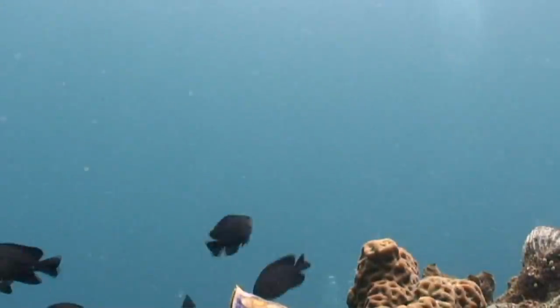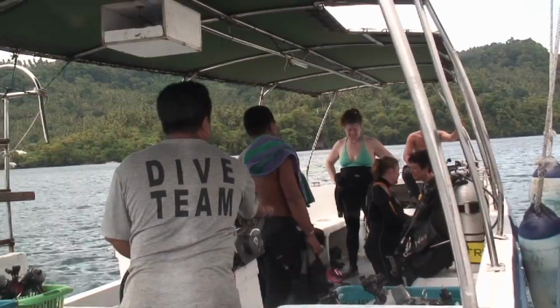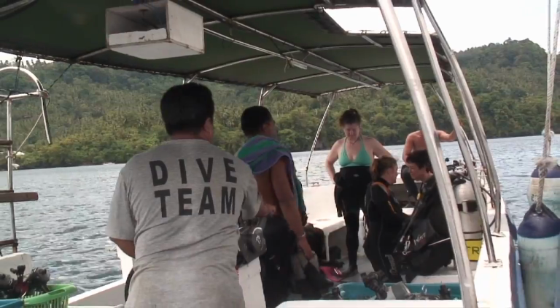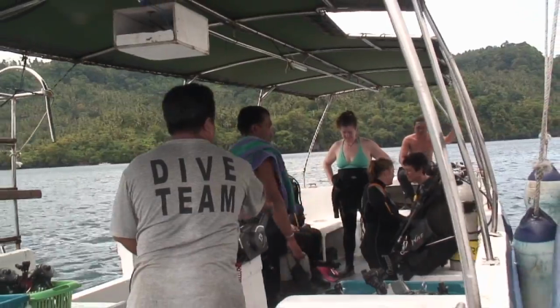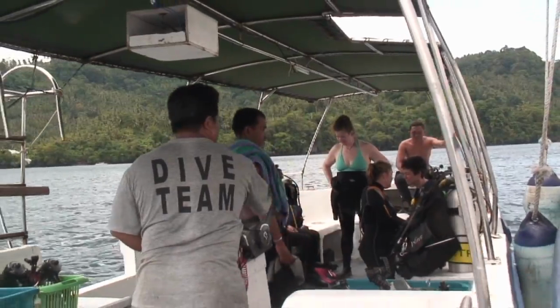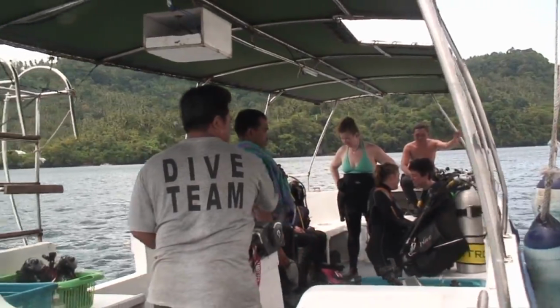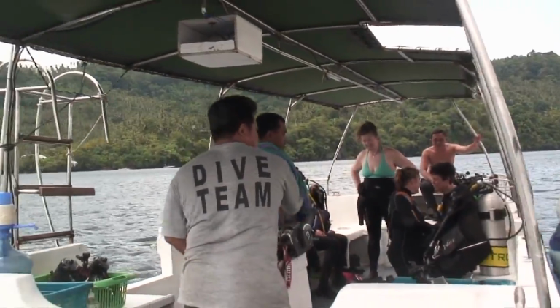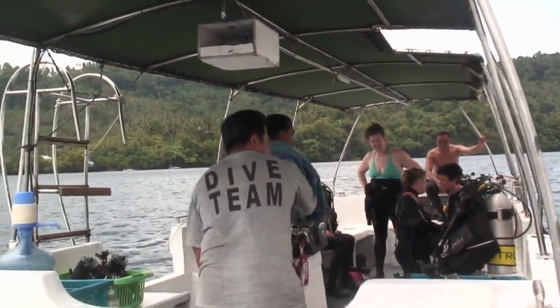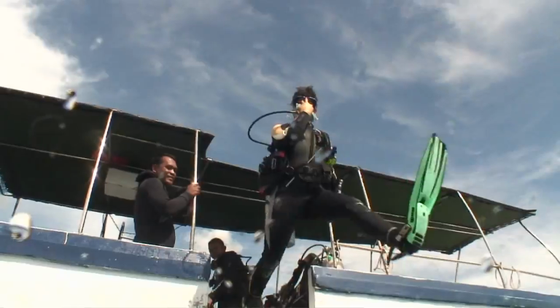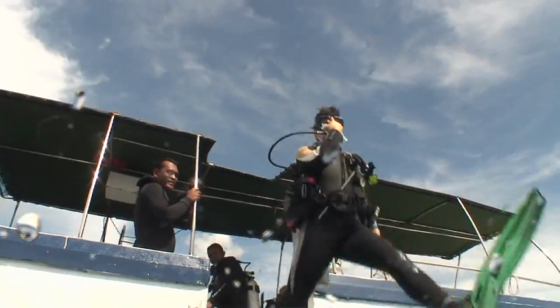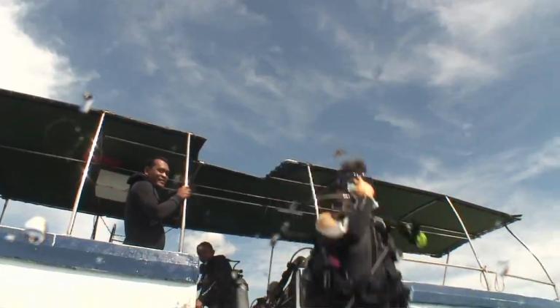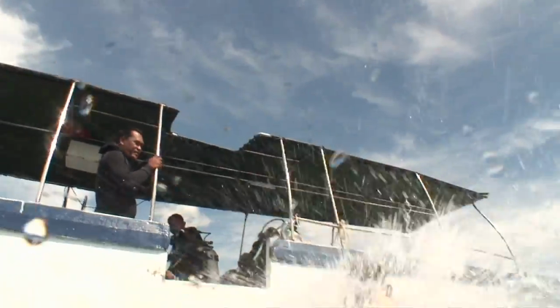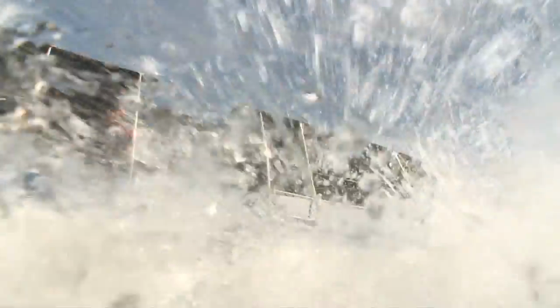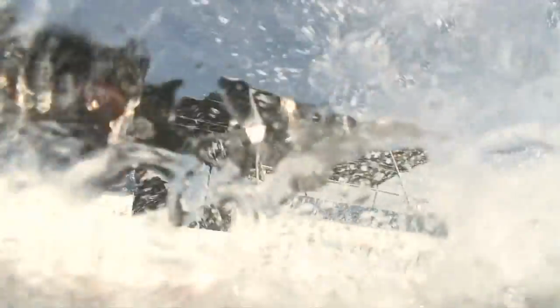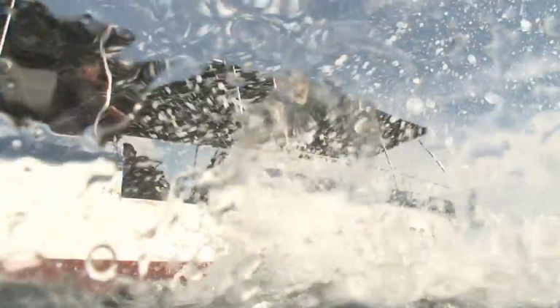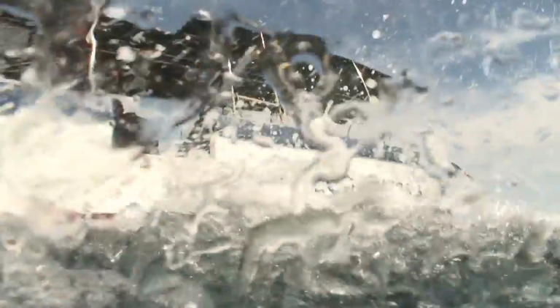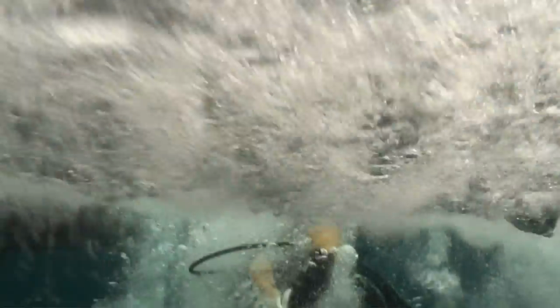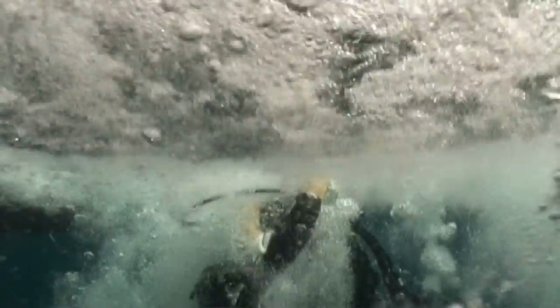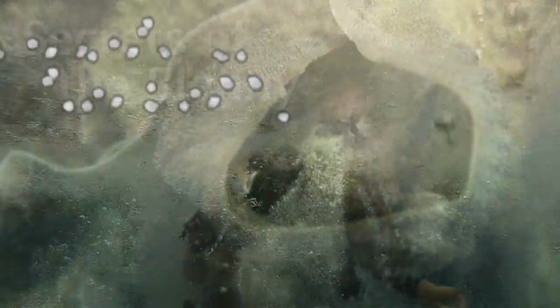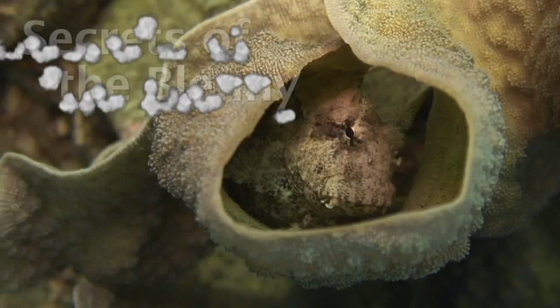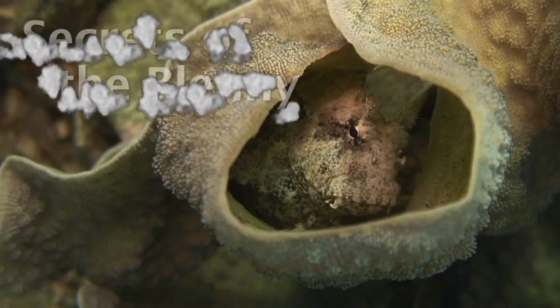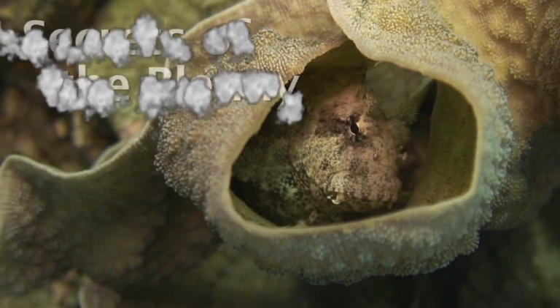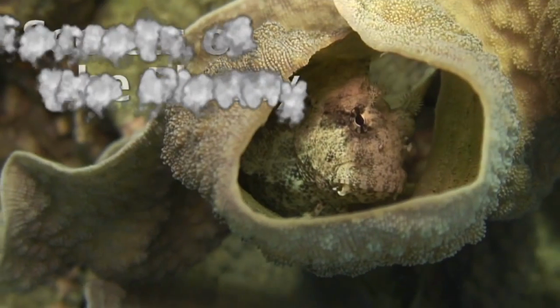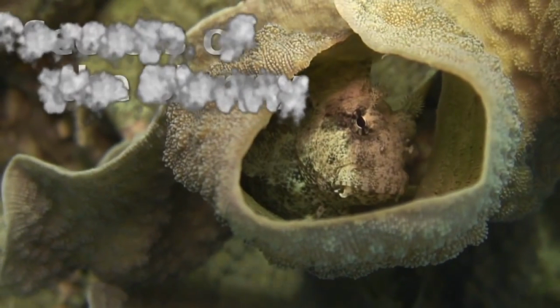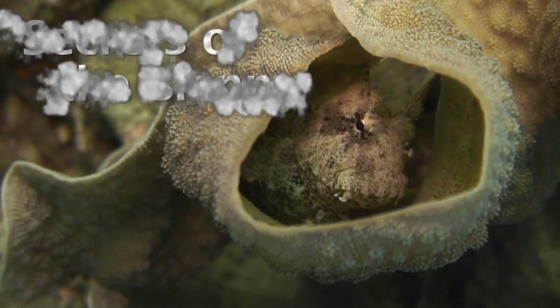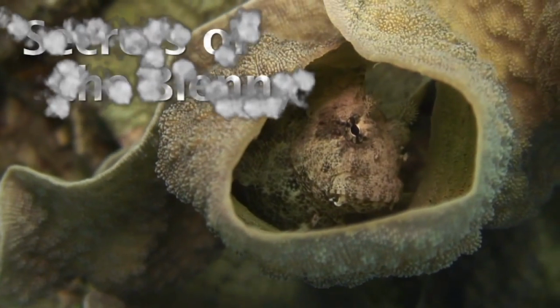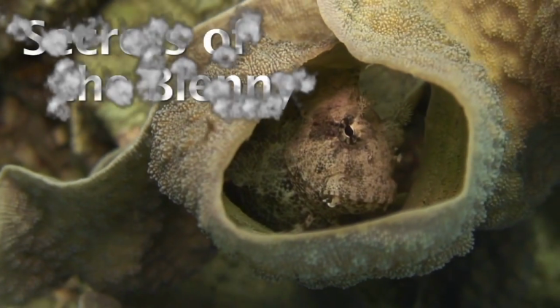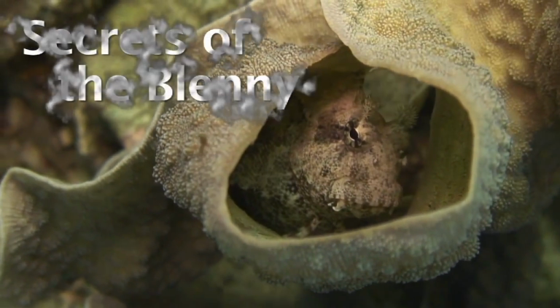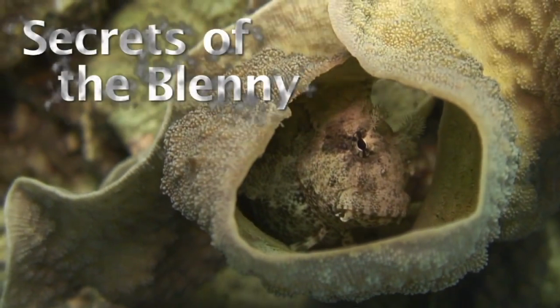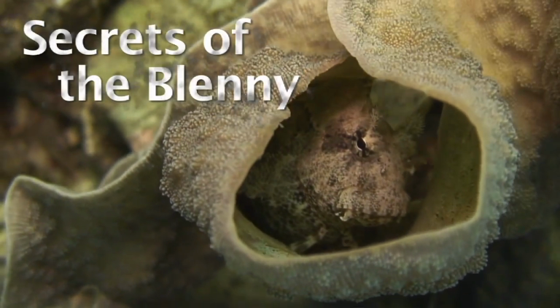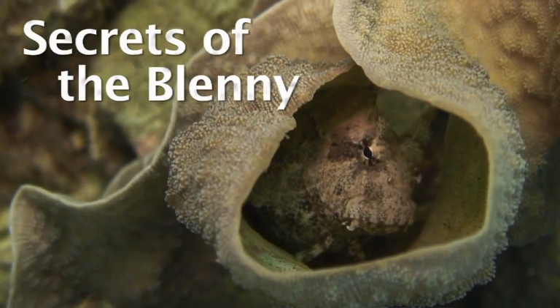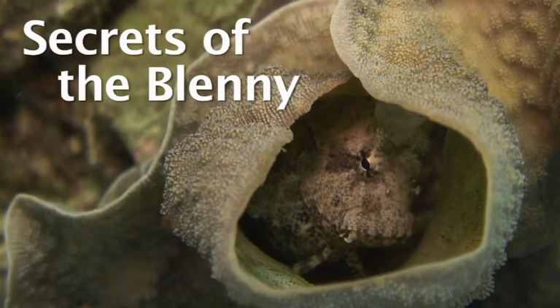Join us next time as the team explores Secrets of the Blennie.